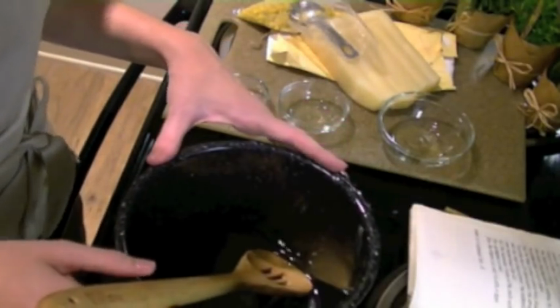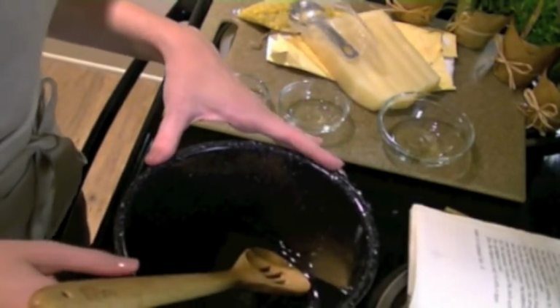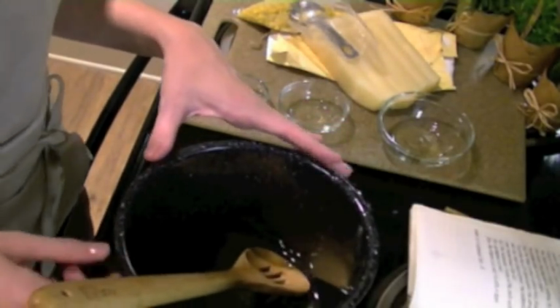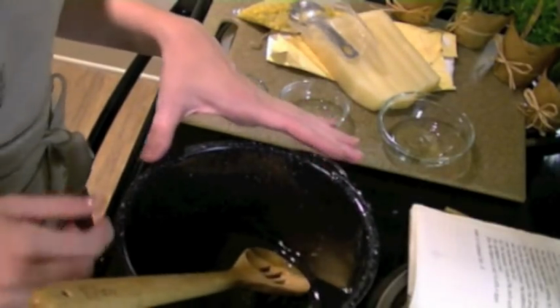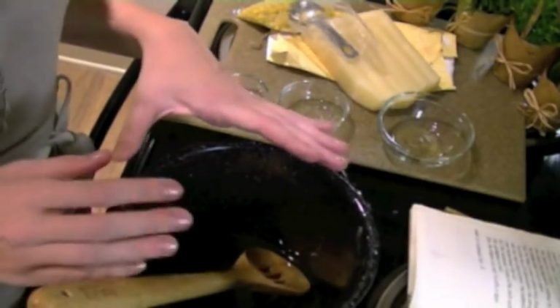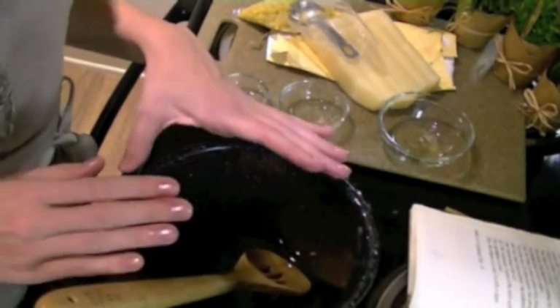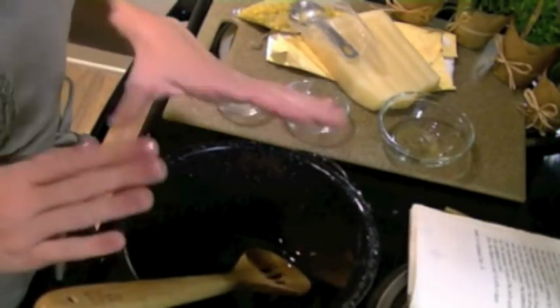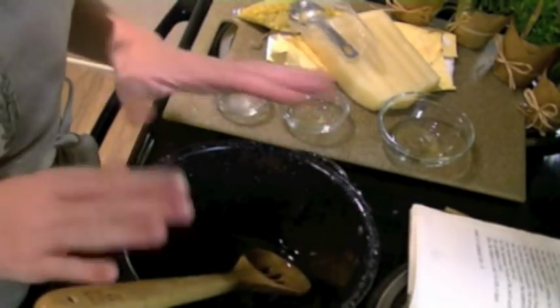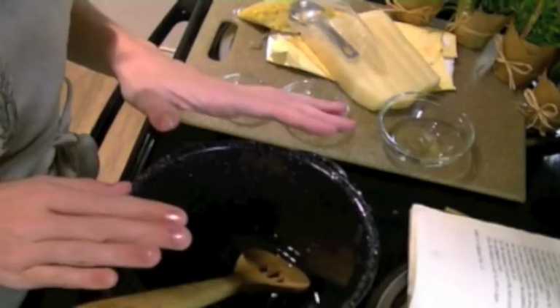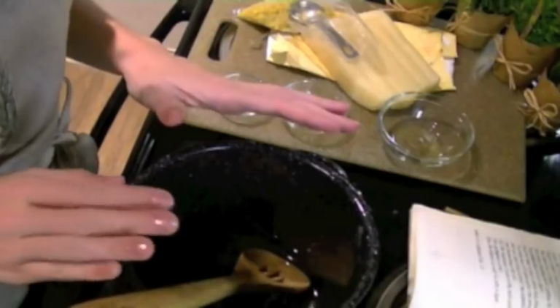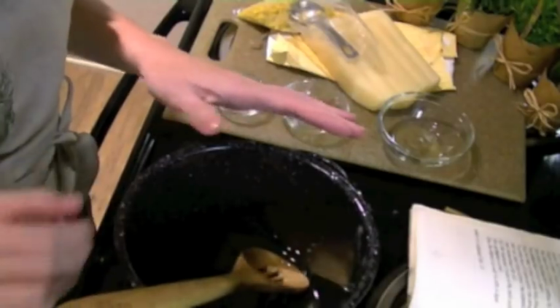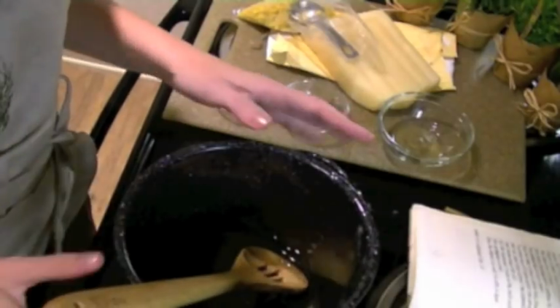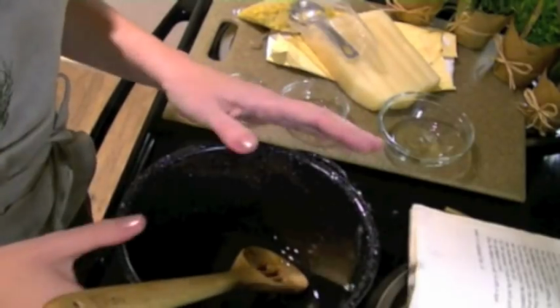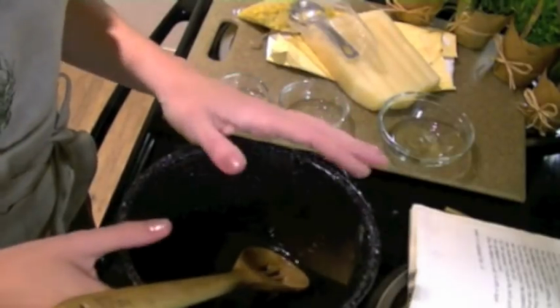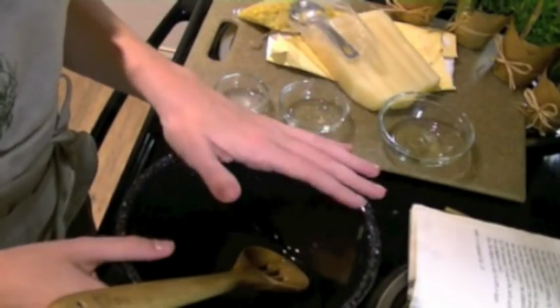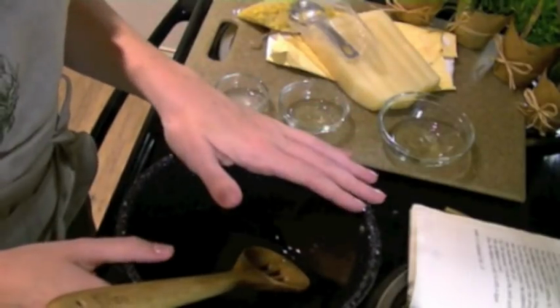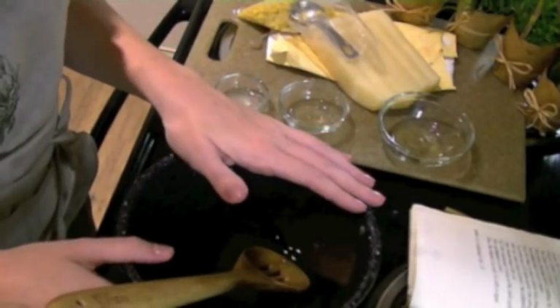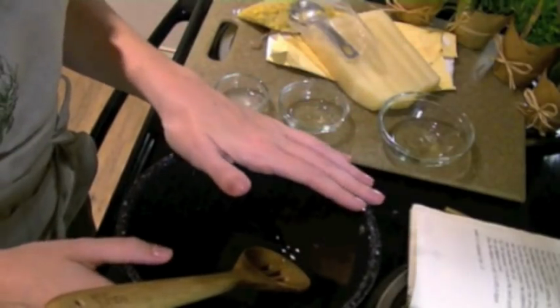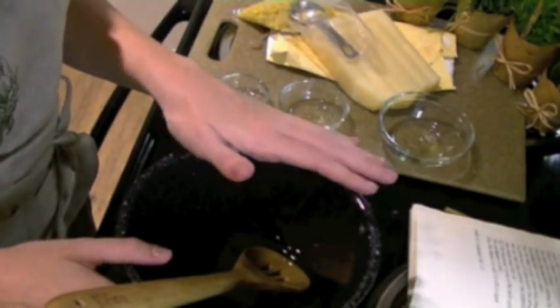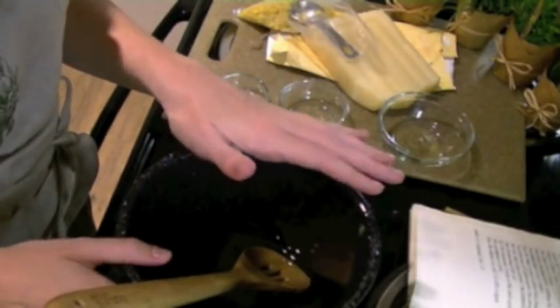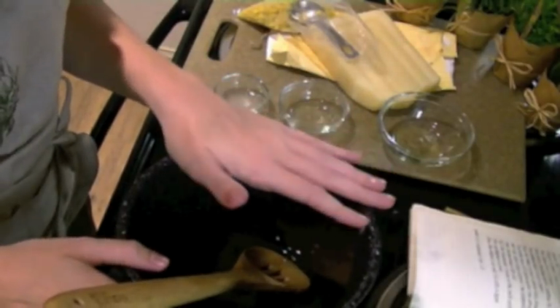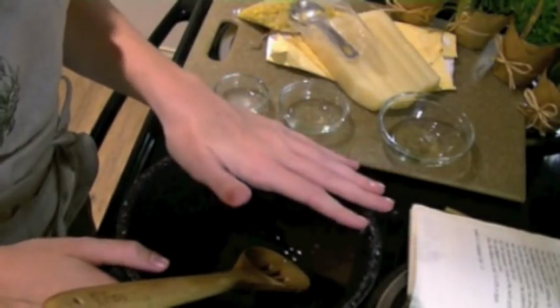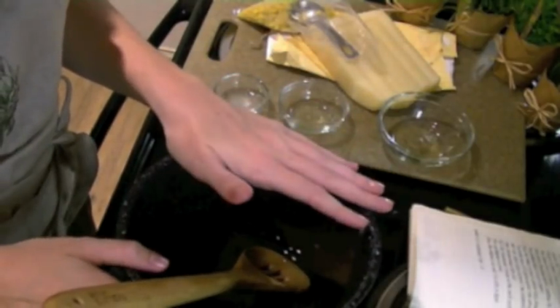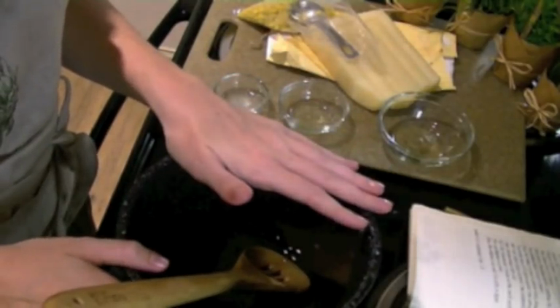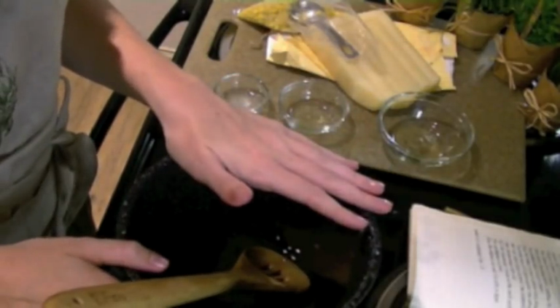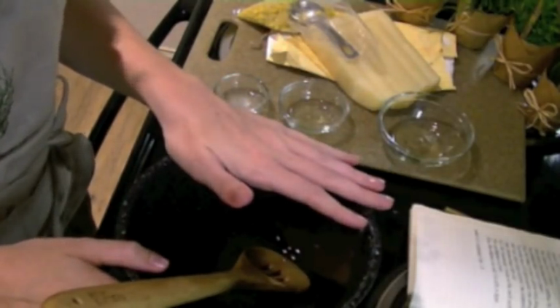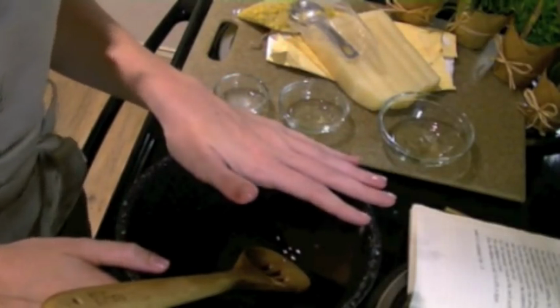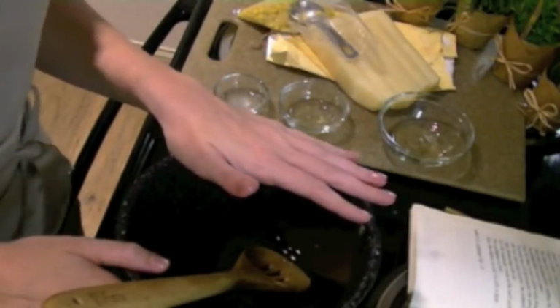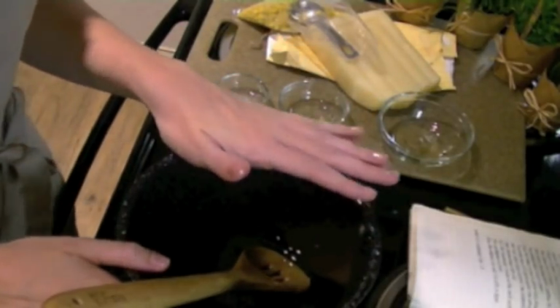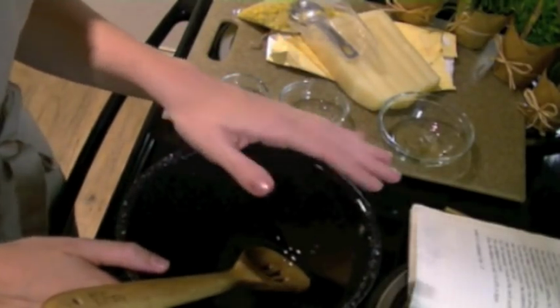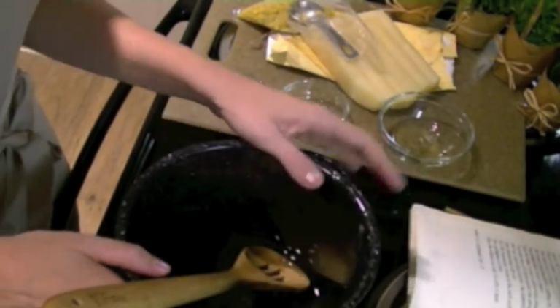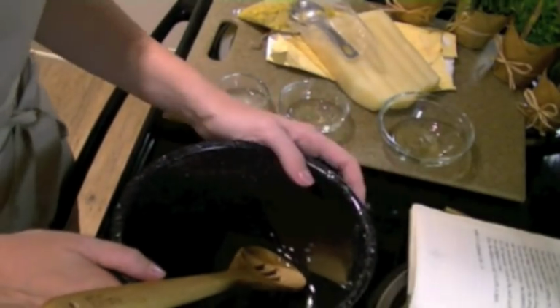Once all of the beeswax is melted, pour the oils into the base of your blender to cool, and next we'll heat our waters.